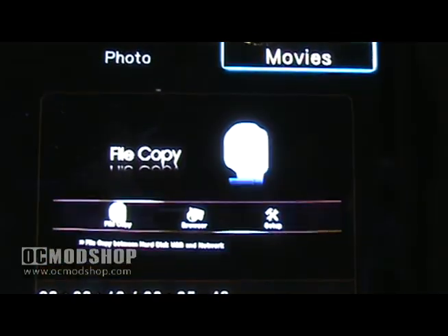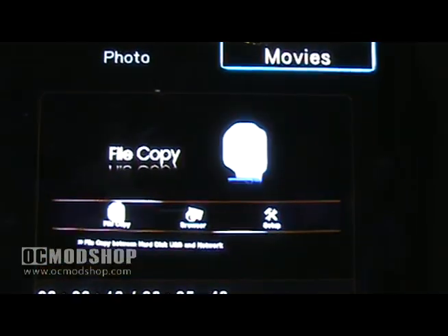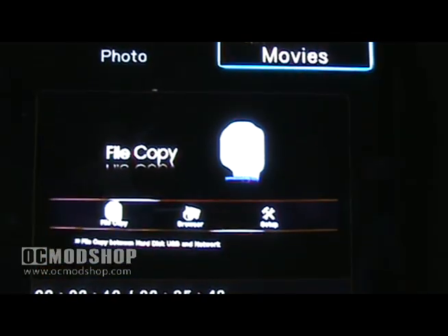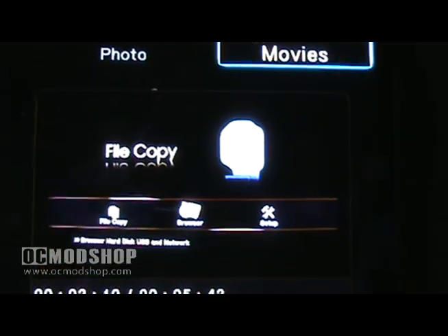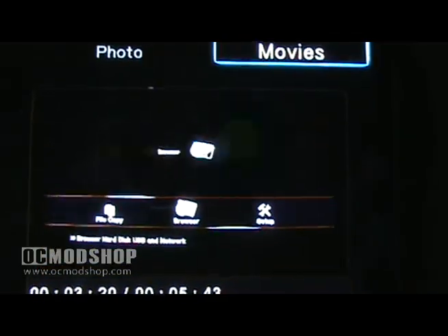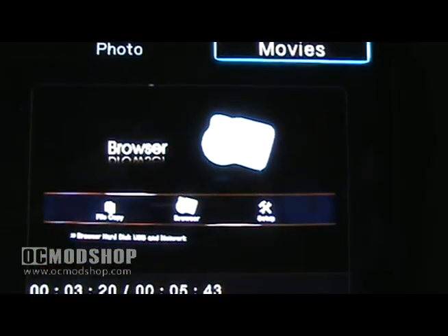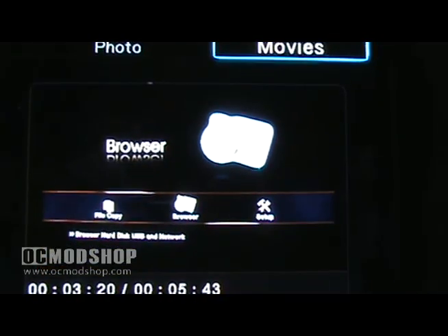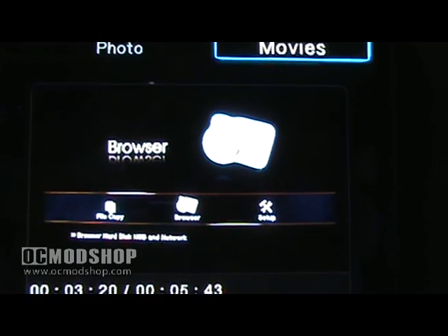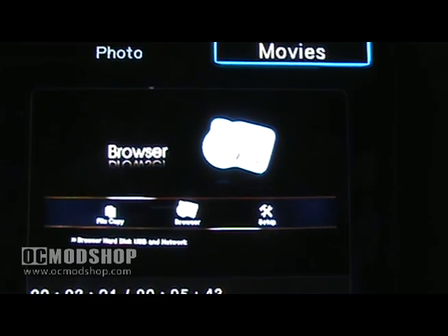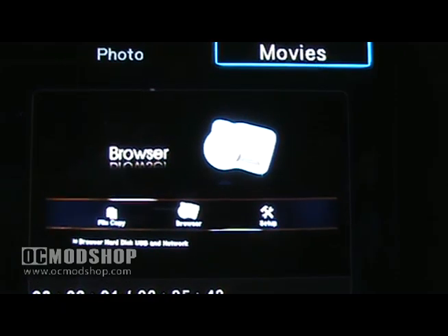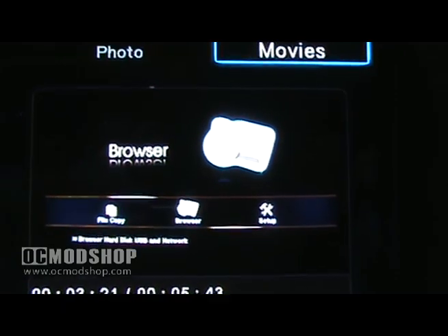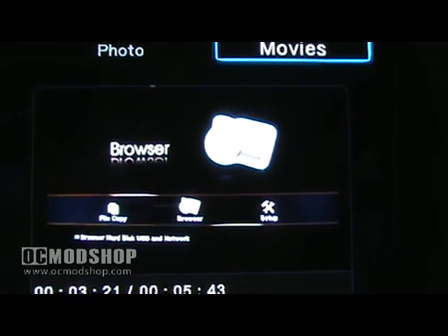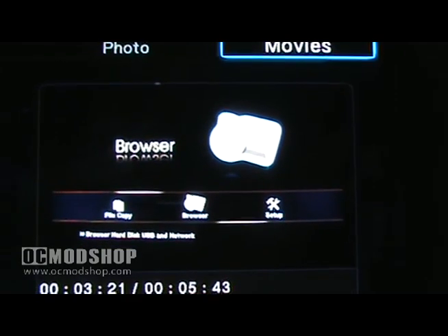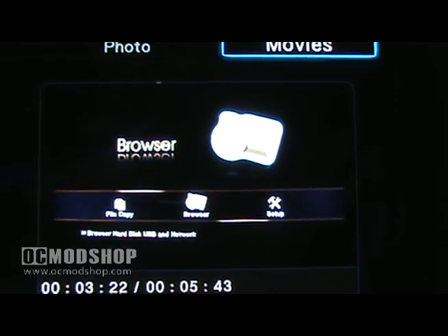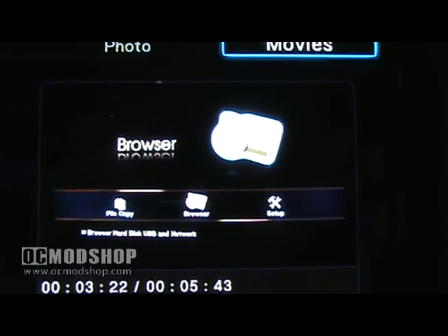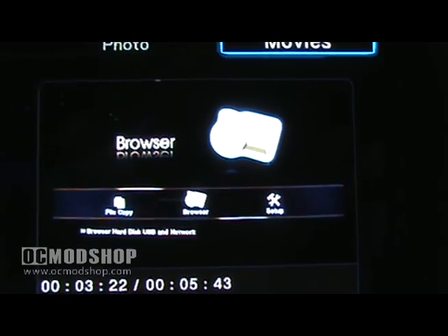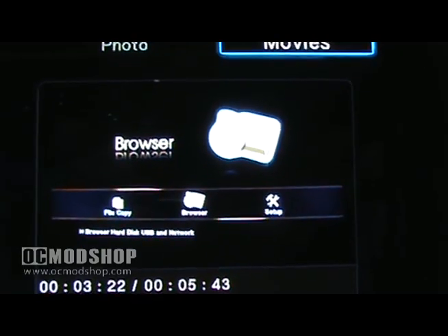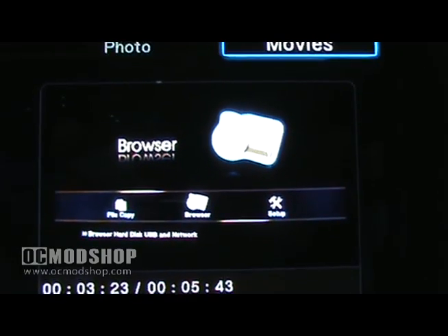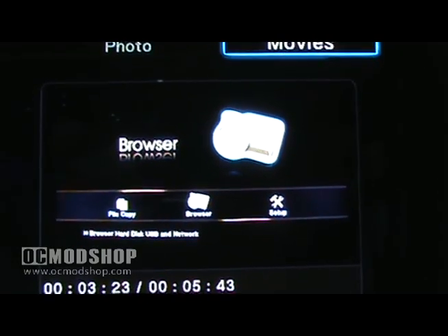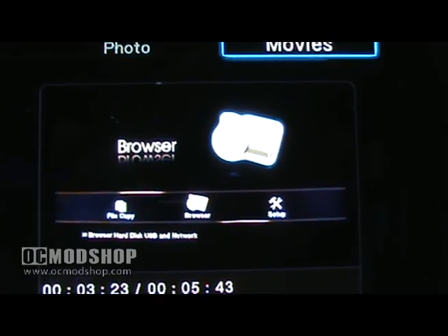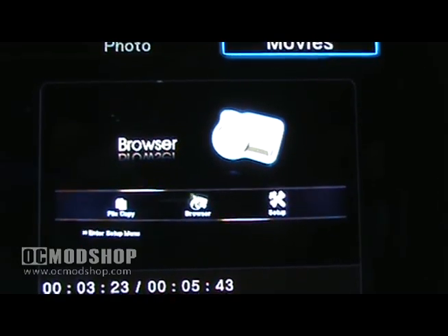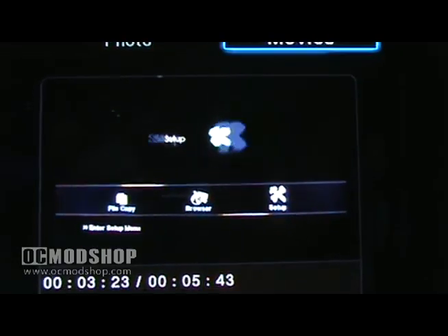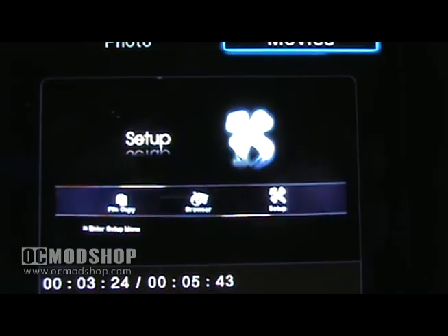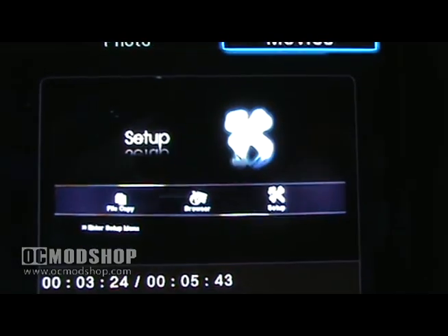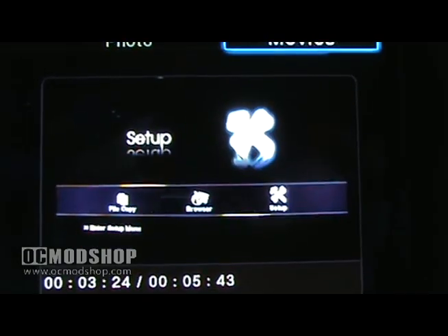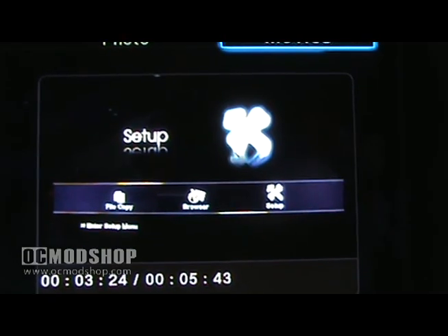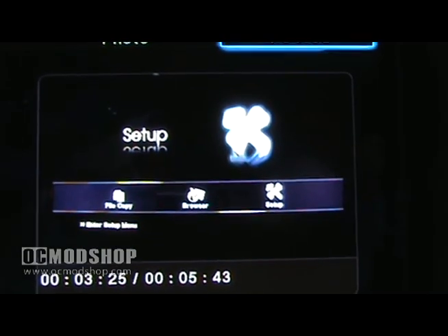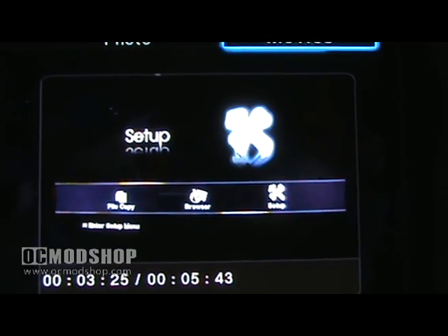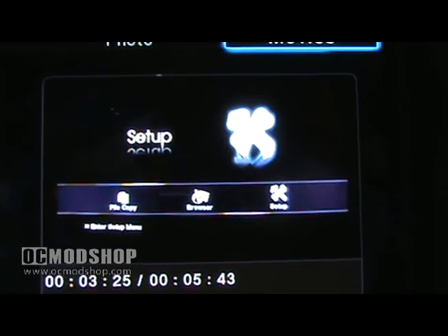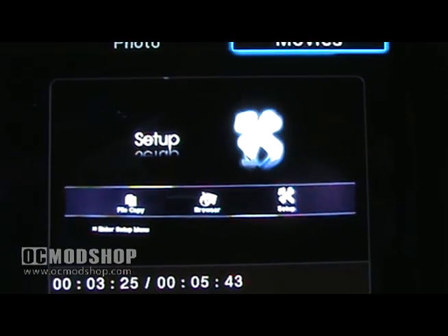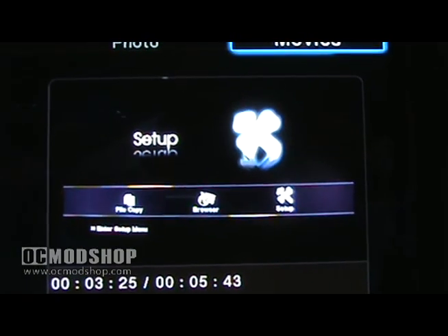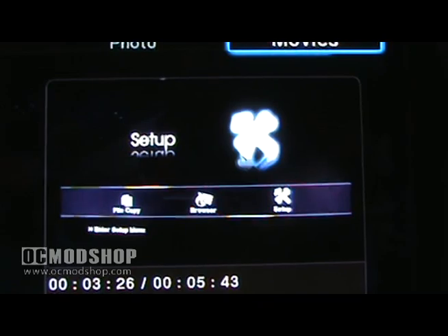The Box Office has a very easy UI that allows you to copy files, browse your media, and access a basic set of options.